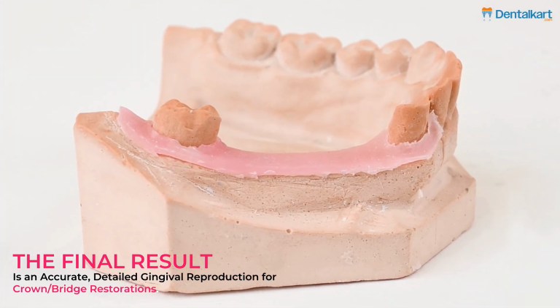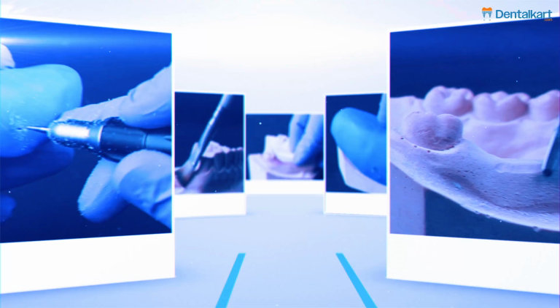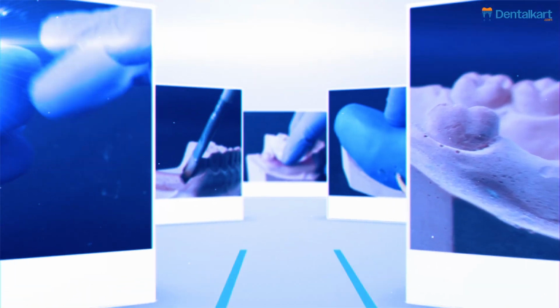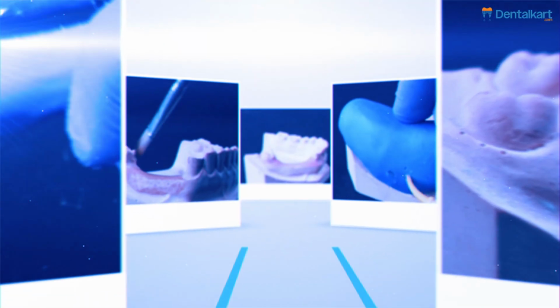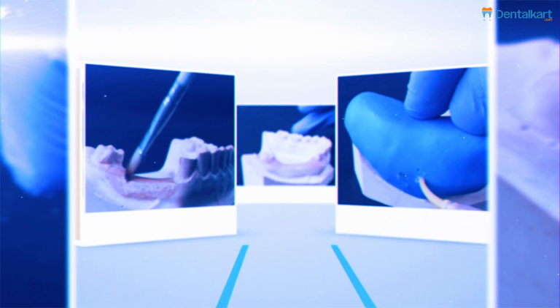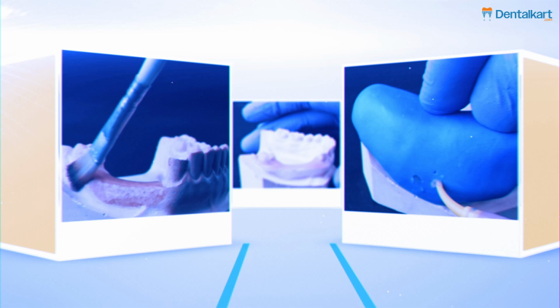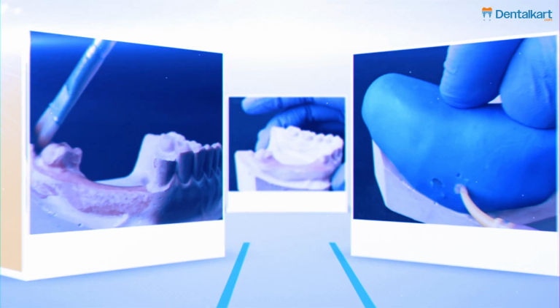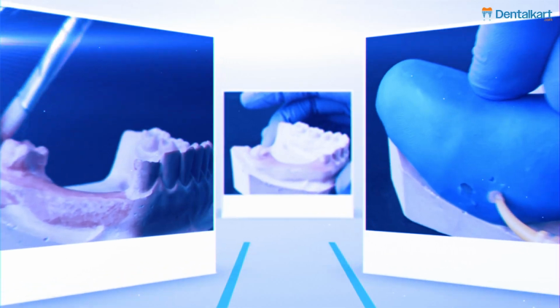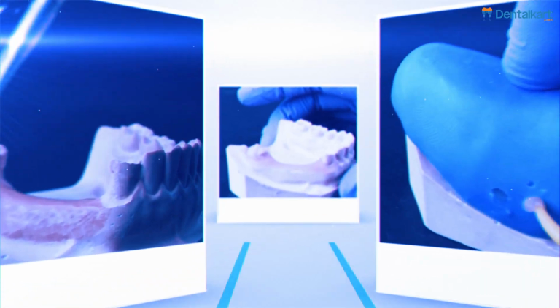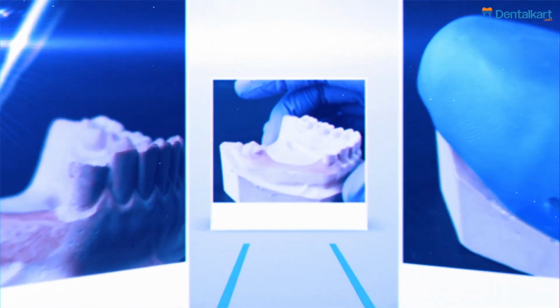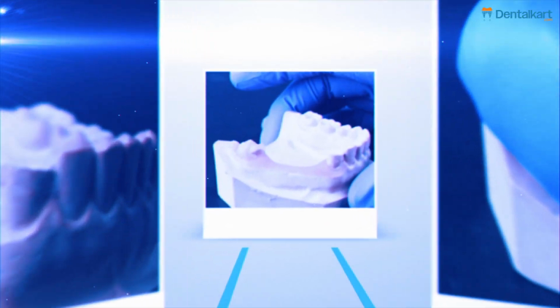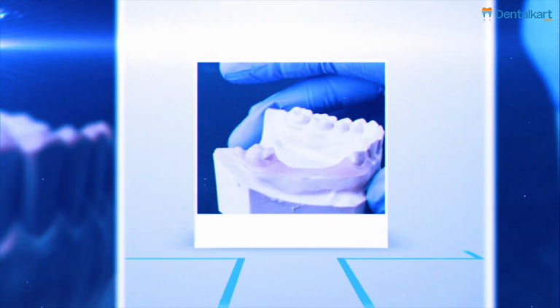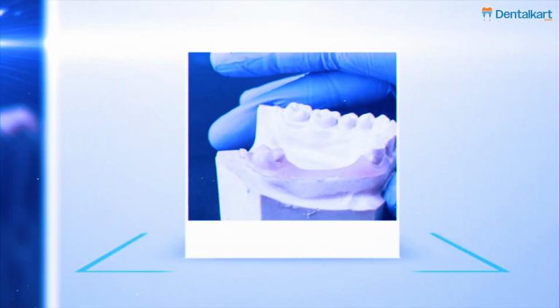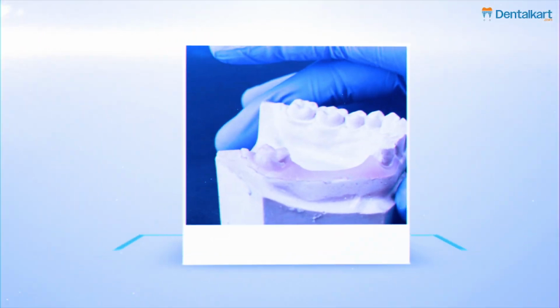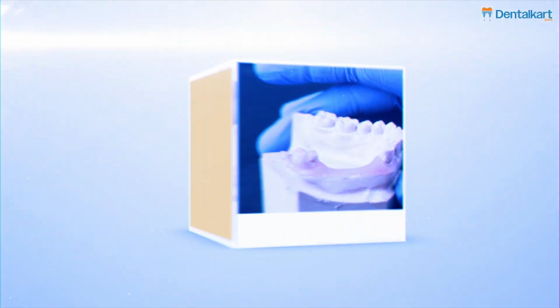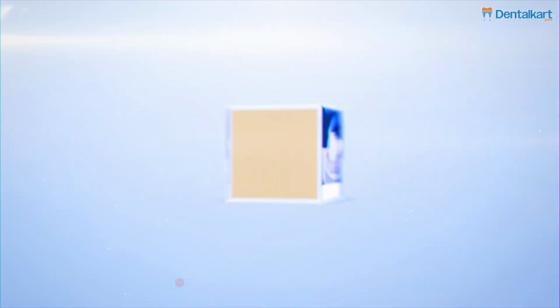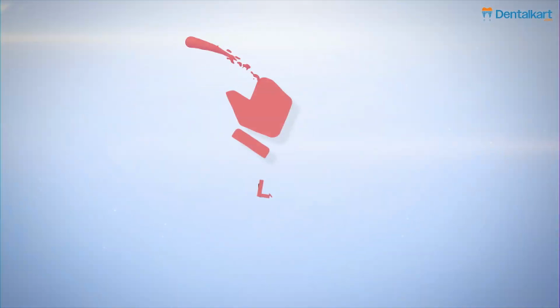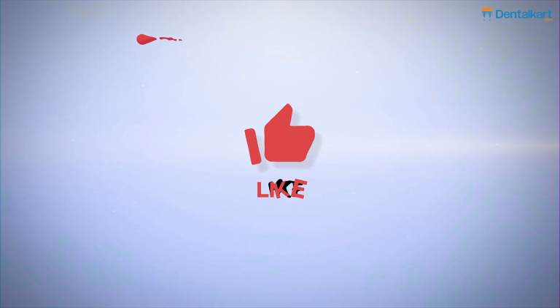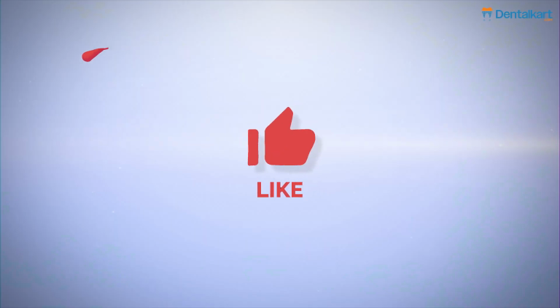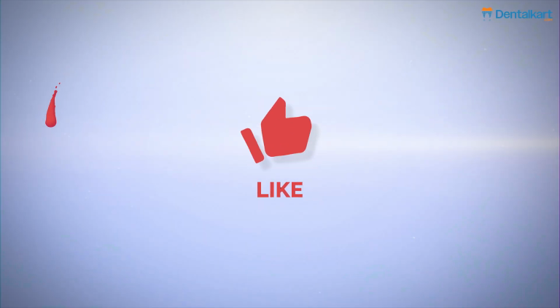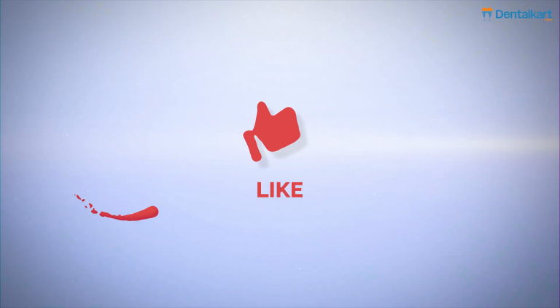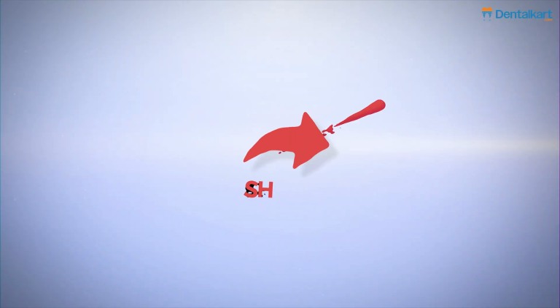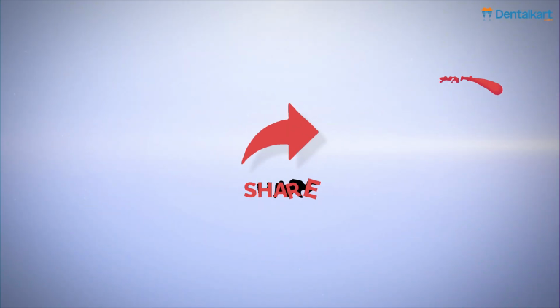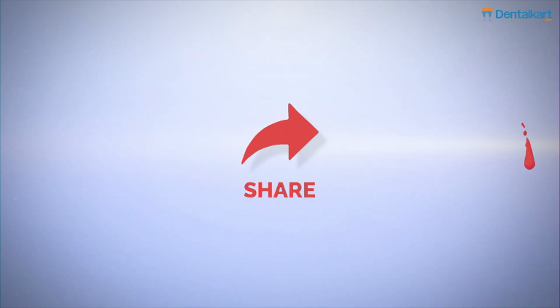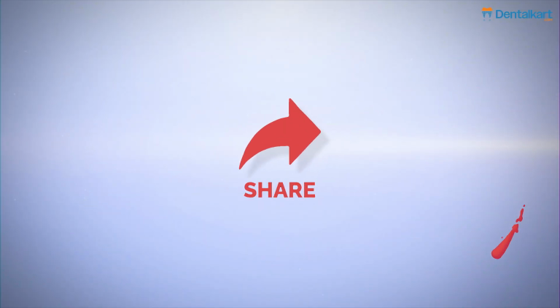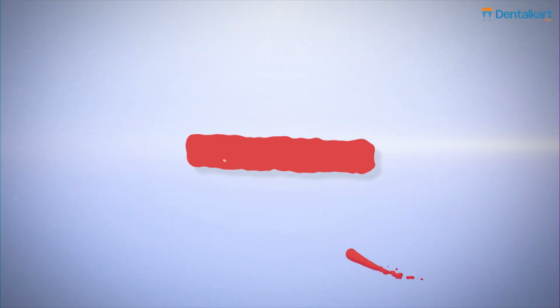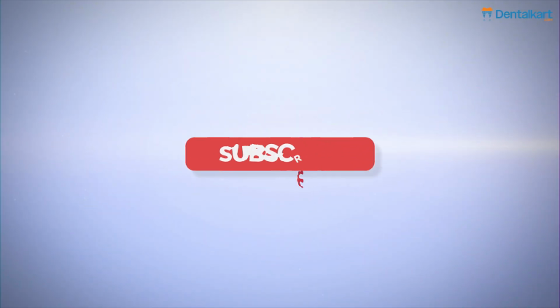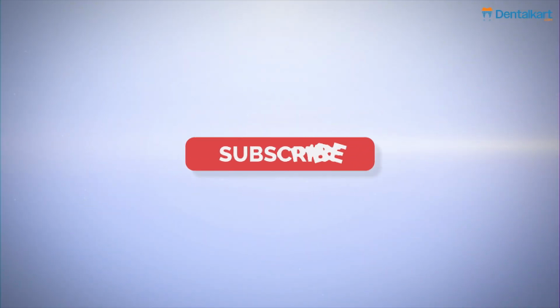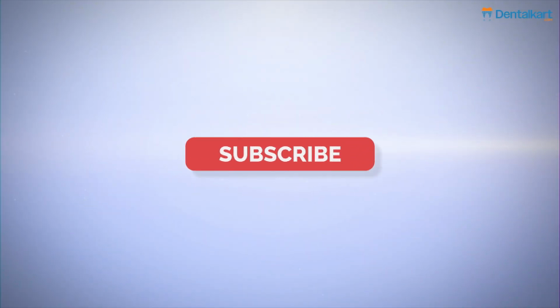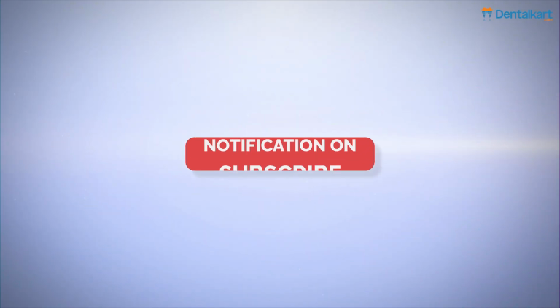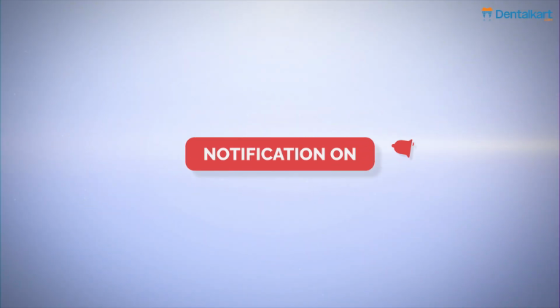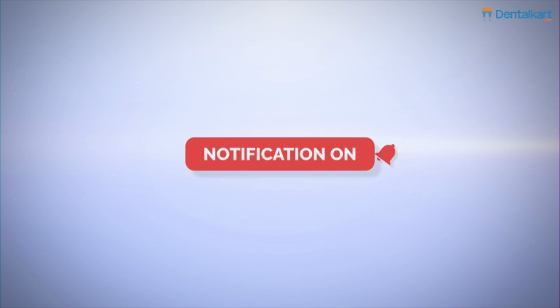That's a wrap for today's video. Thank you for tuning in. Please like, share, and comment for more informative videos.